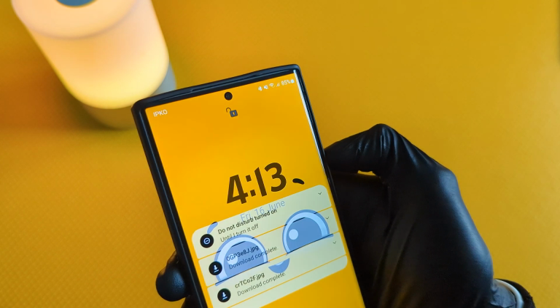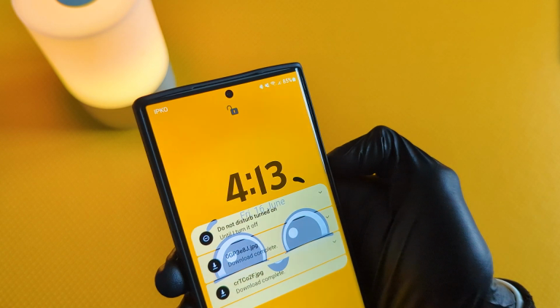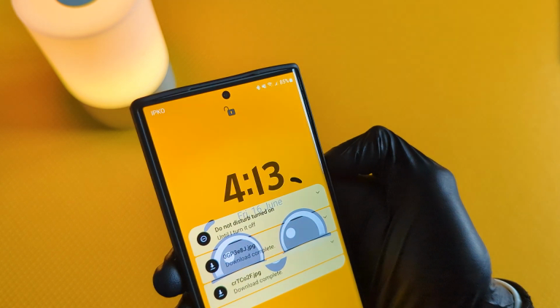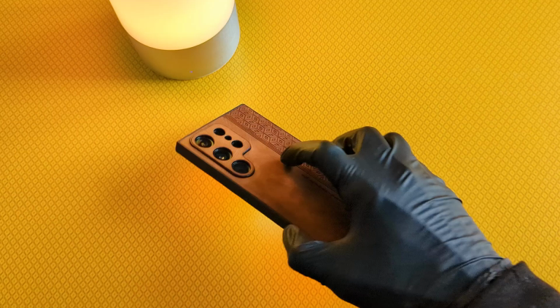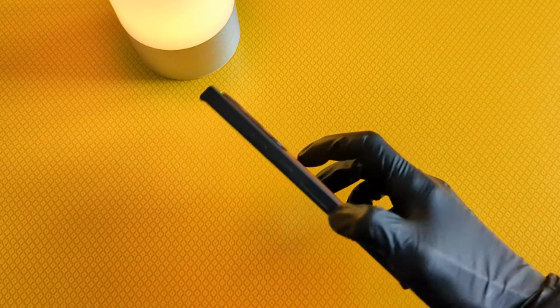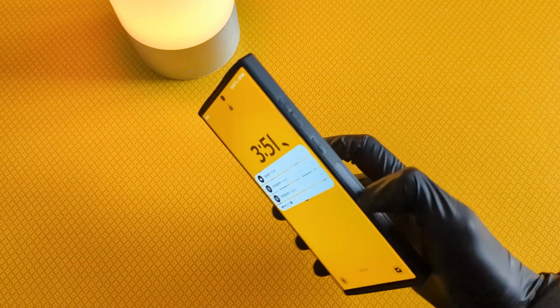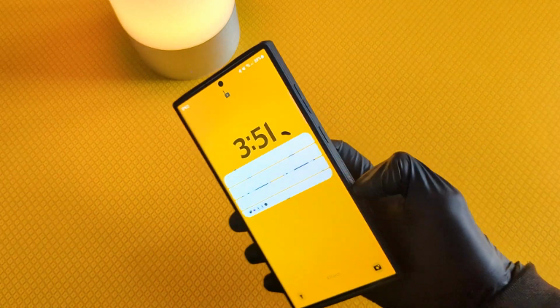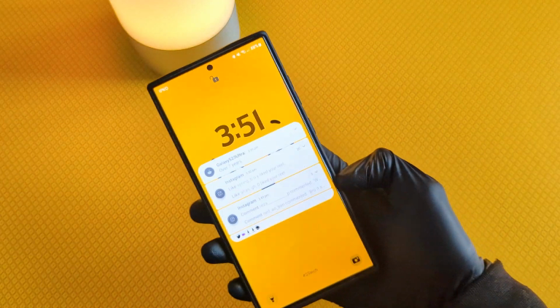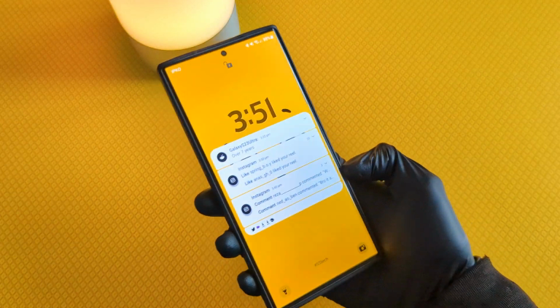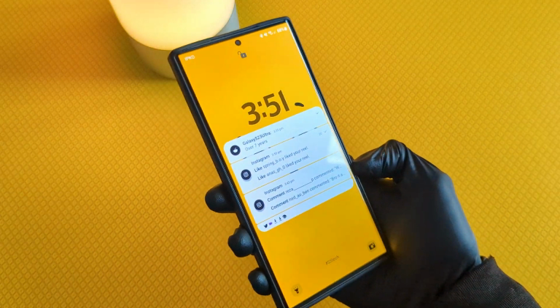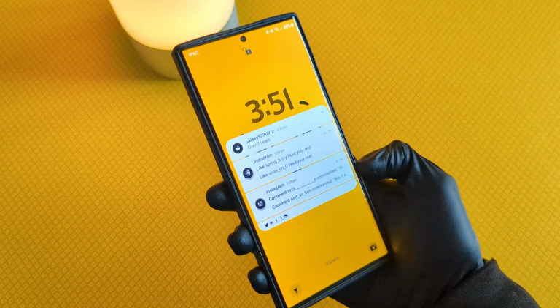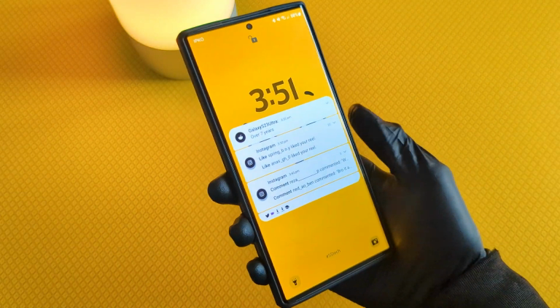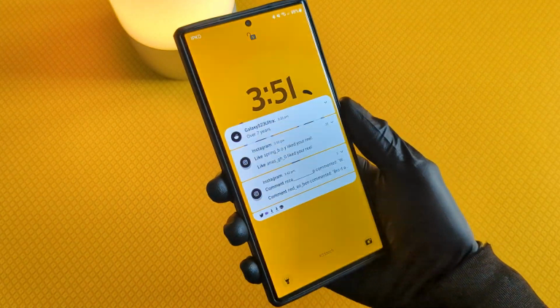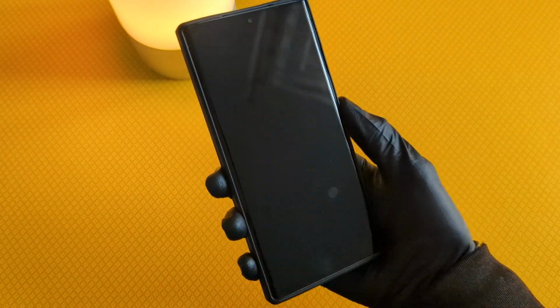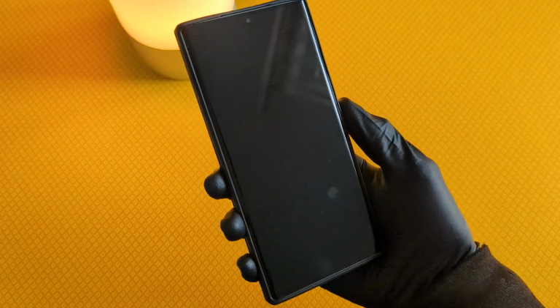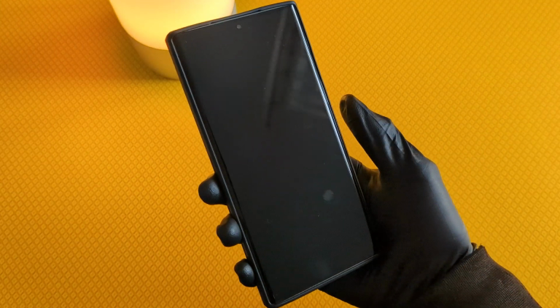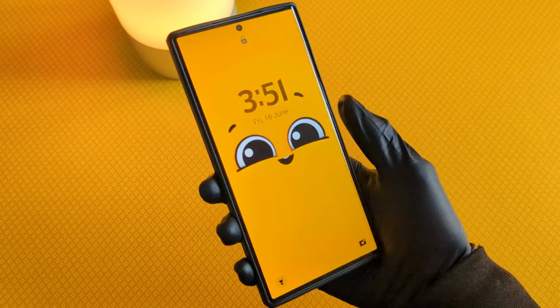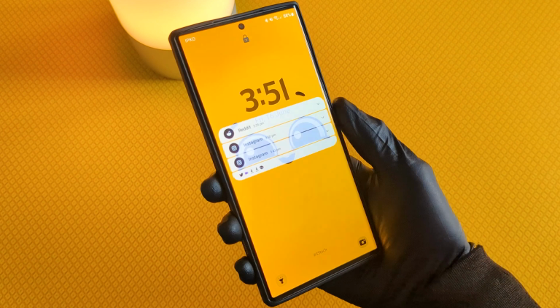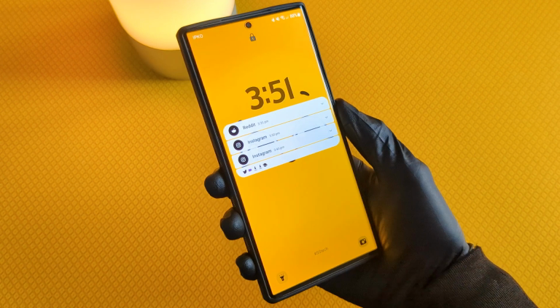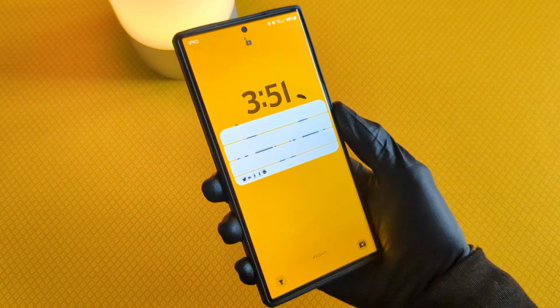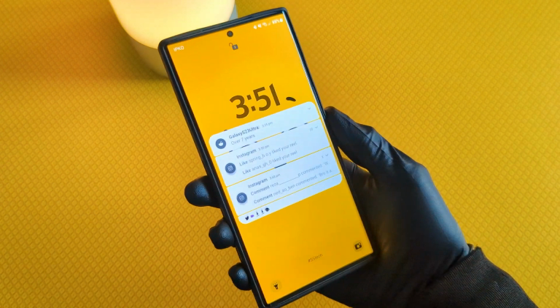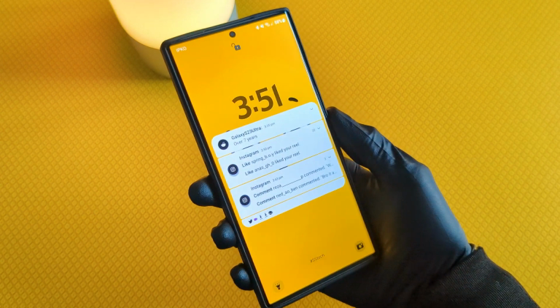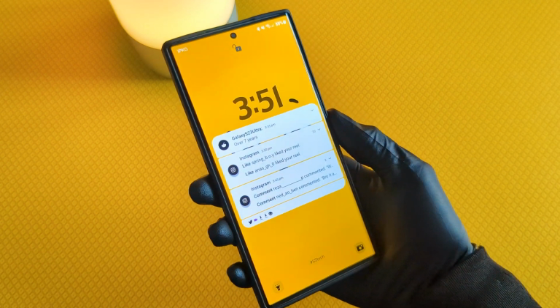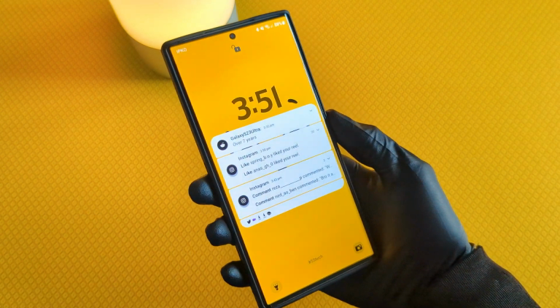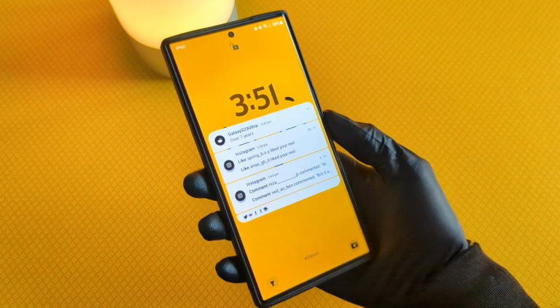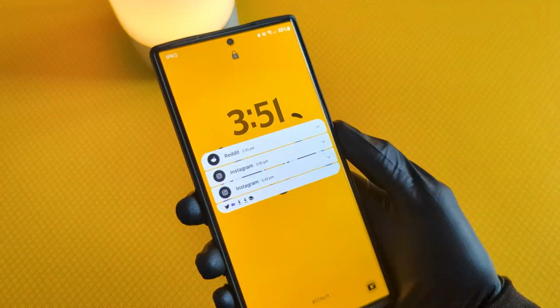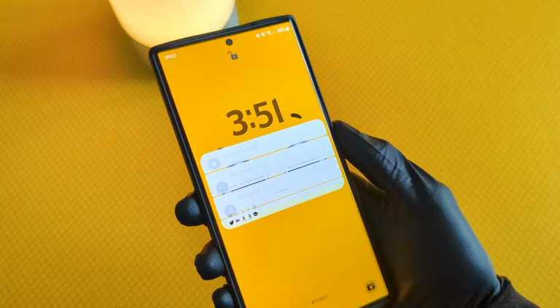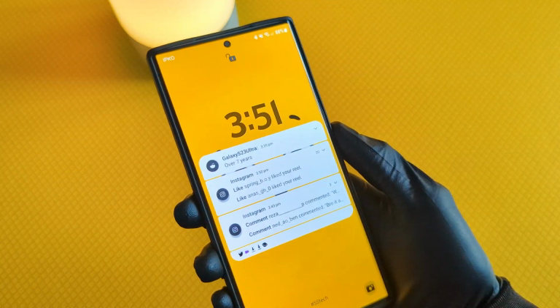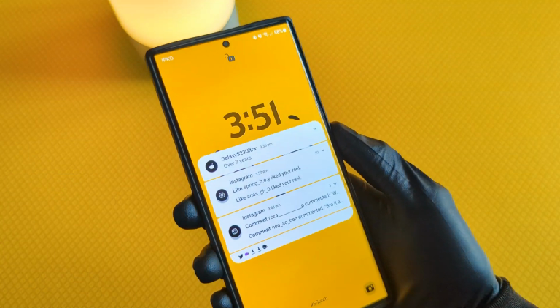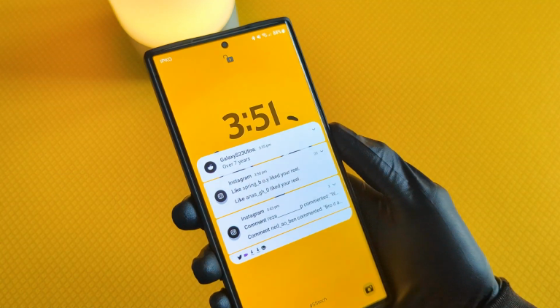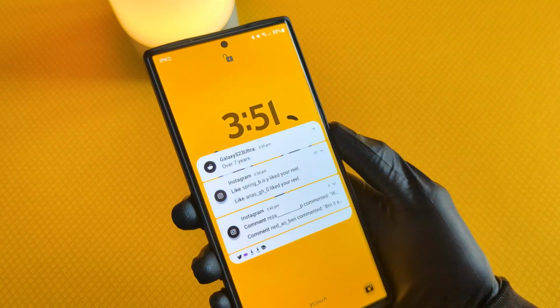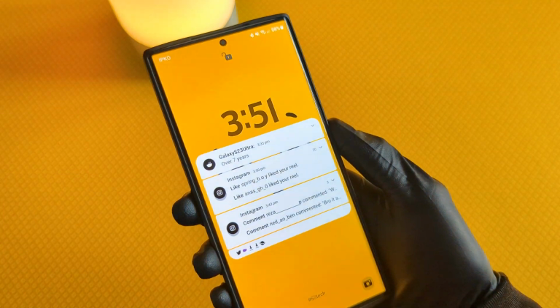And now, the next time you pick up your phone and look at it, you will see that the notifications are revealed.